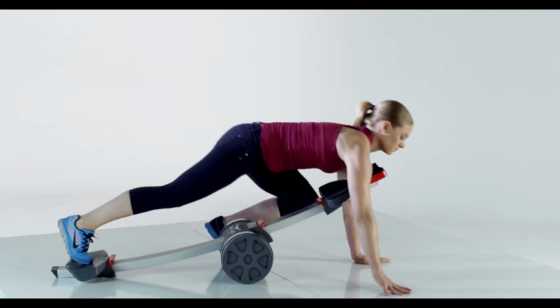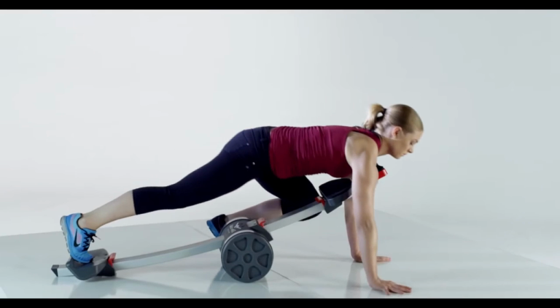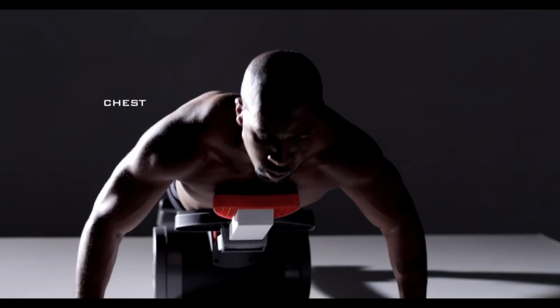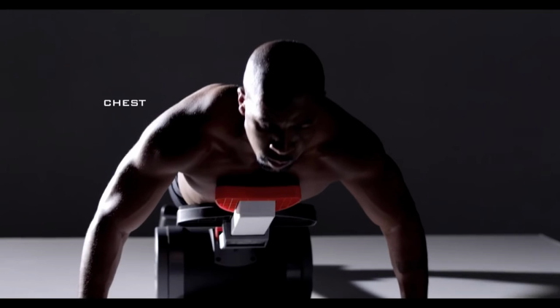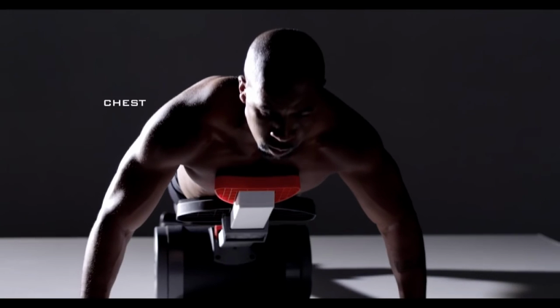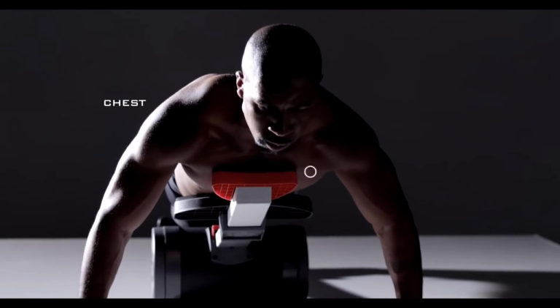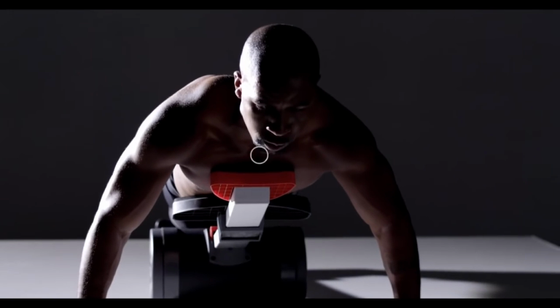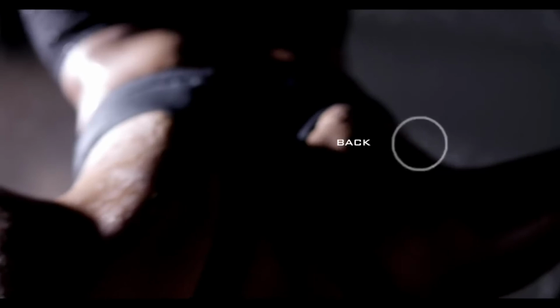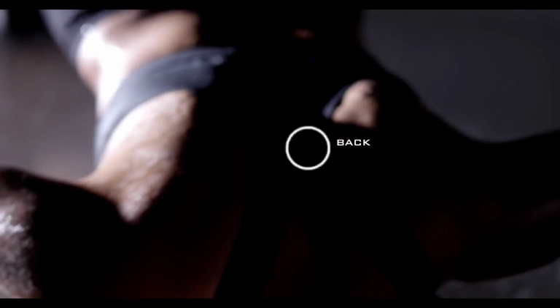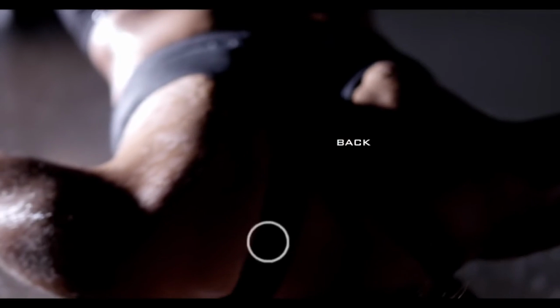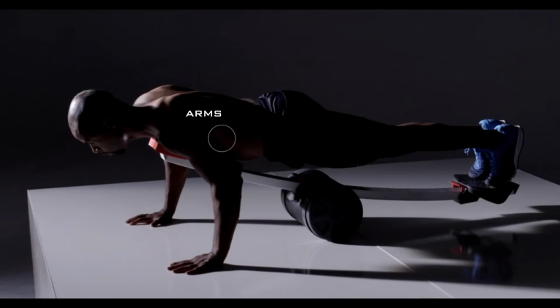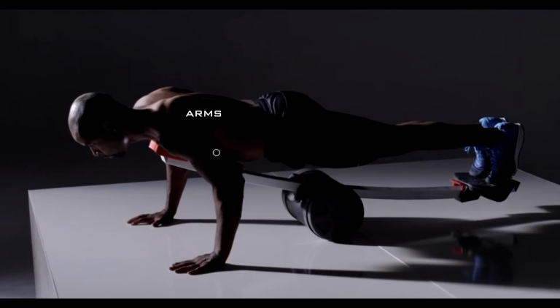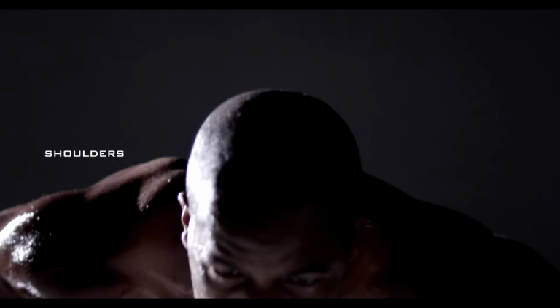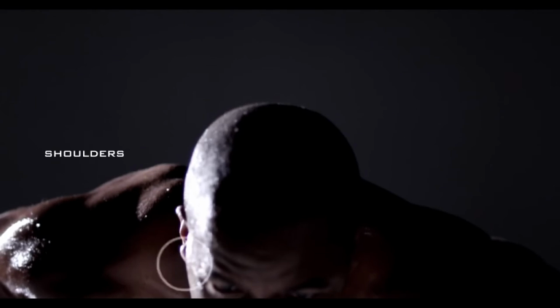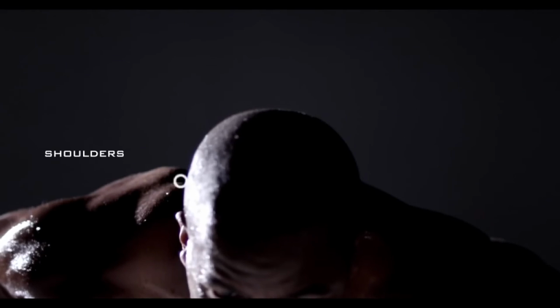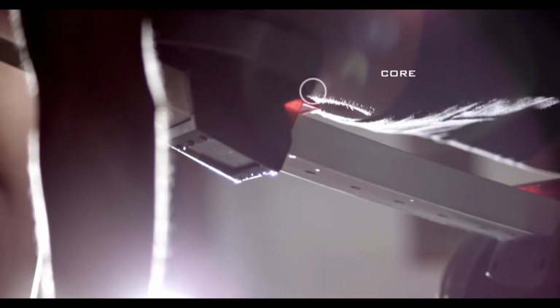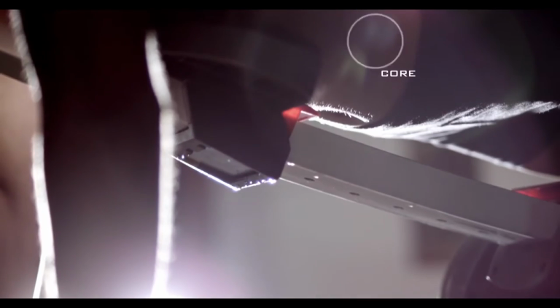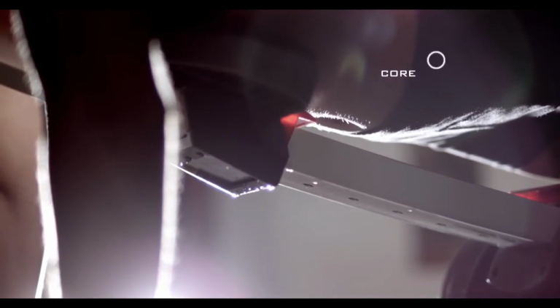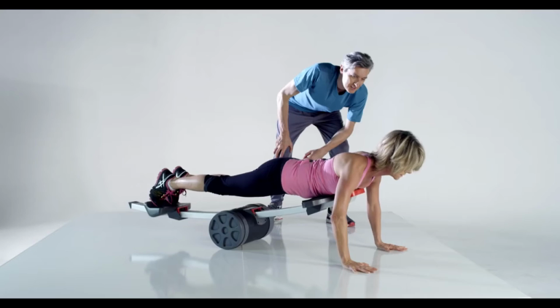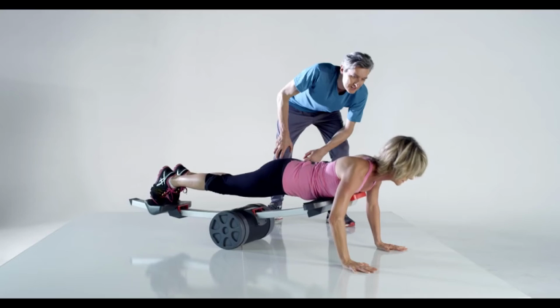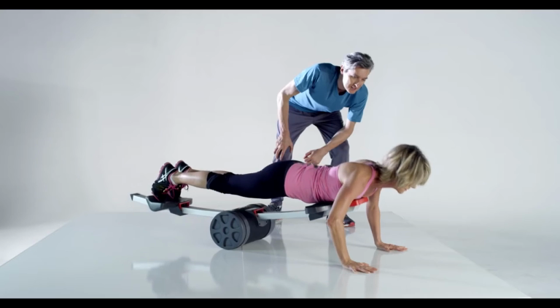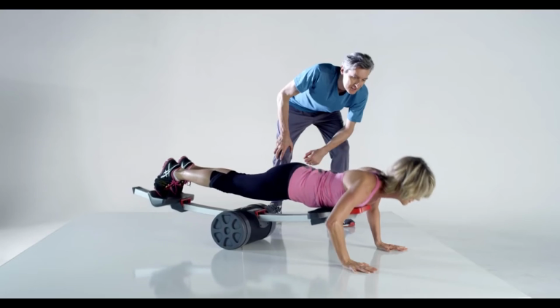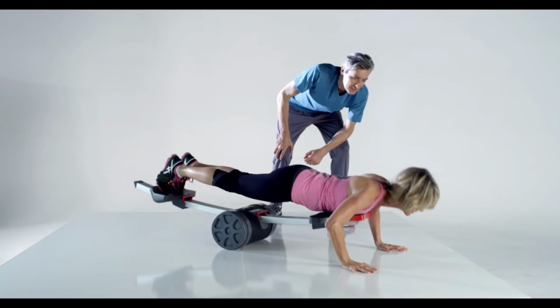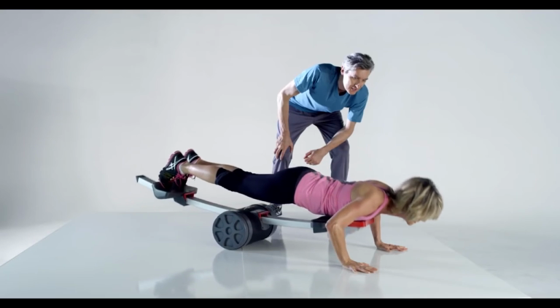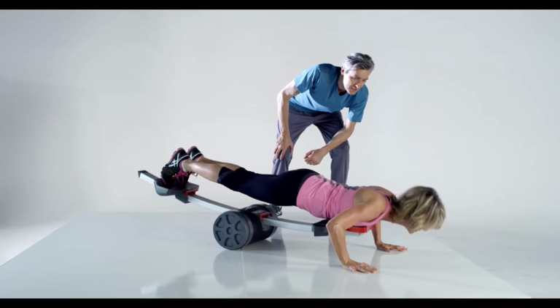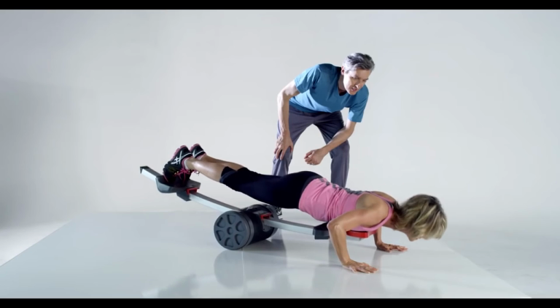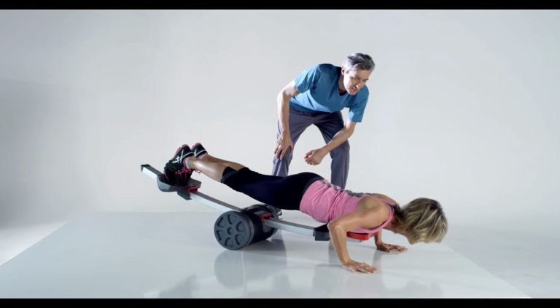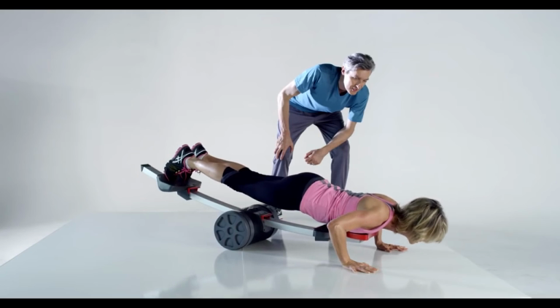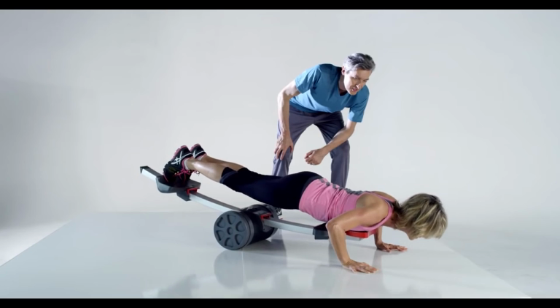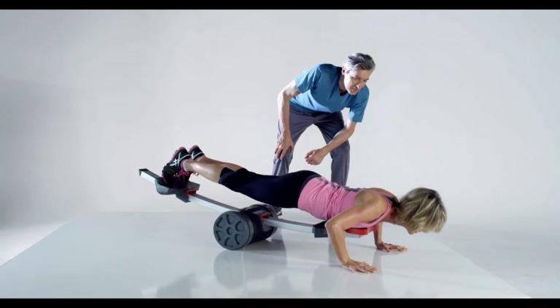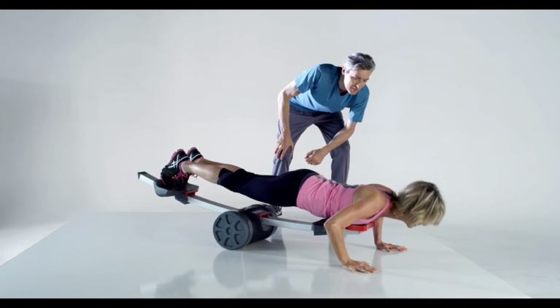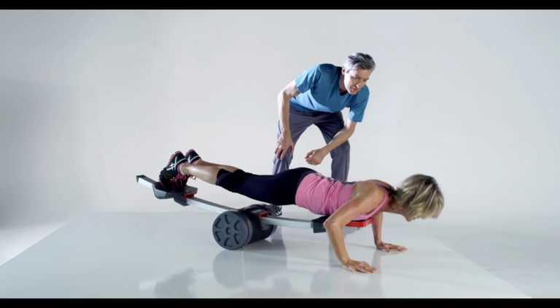The push-up works the chest, back, arms, shoulders, and core. And now with the Arc Energy, the push-up is more effective than ever.